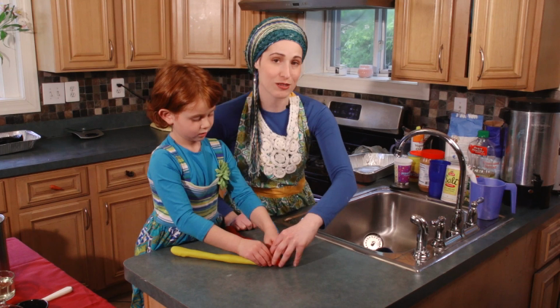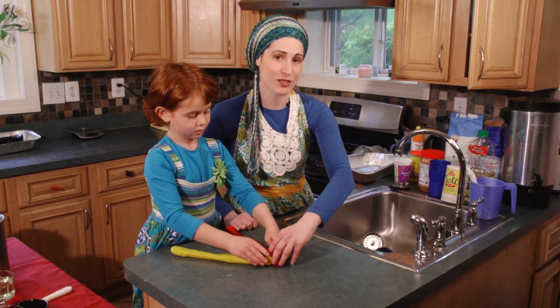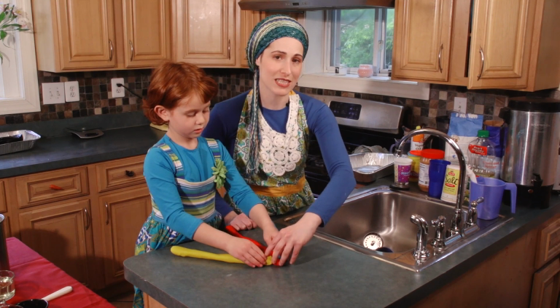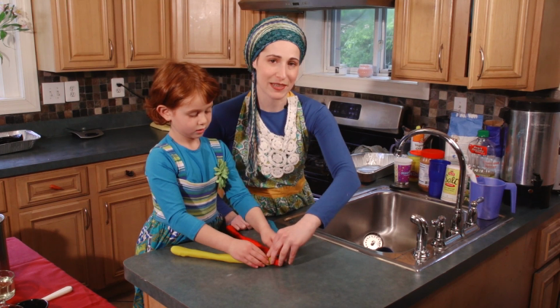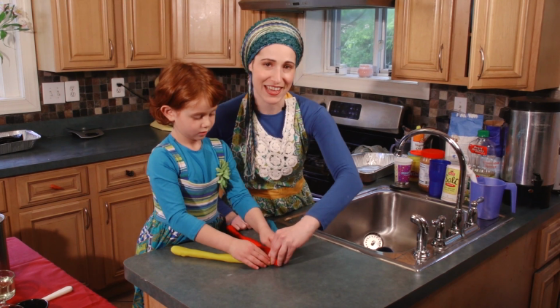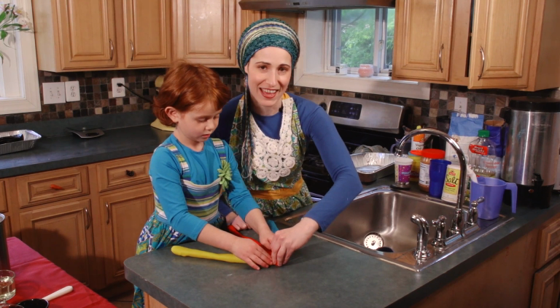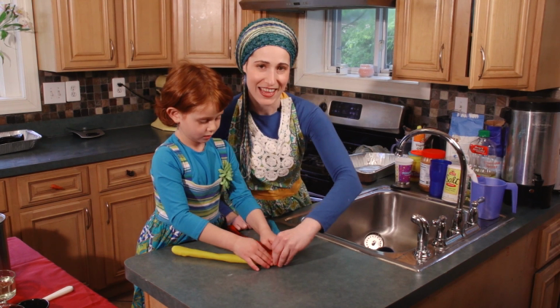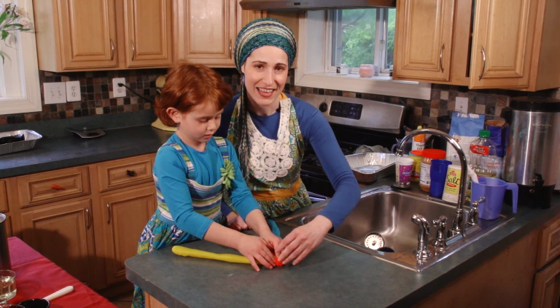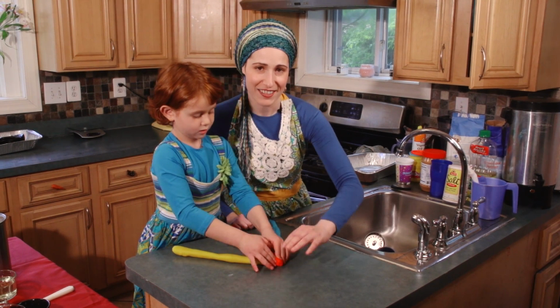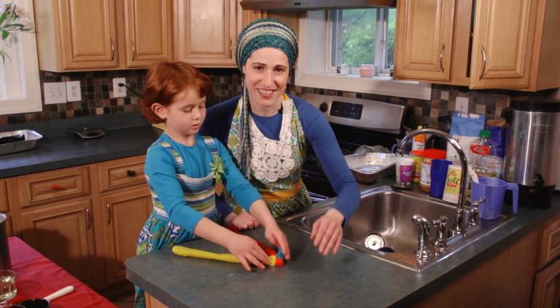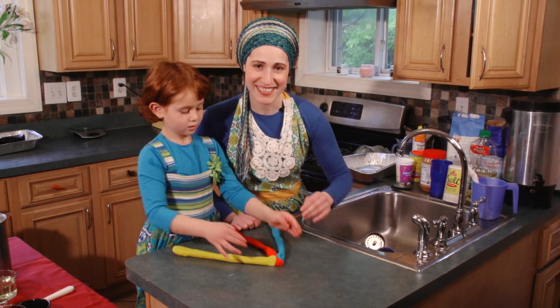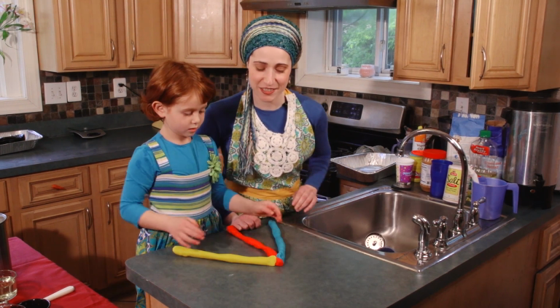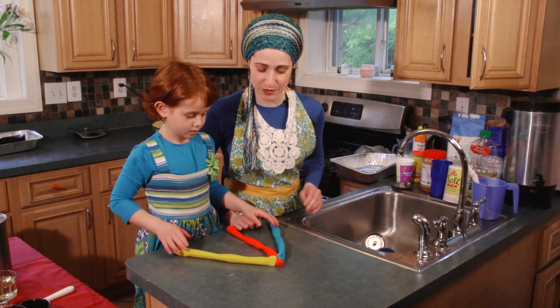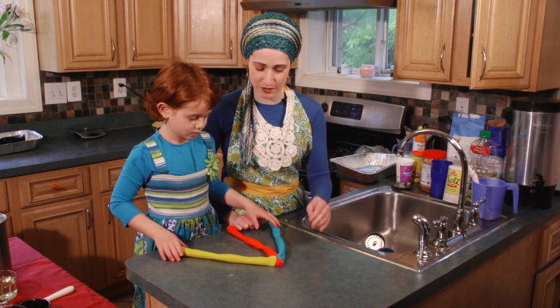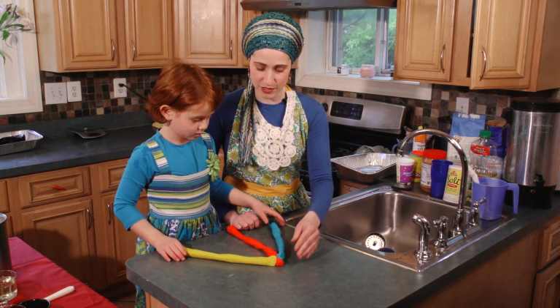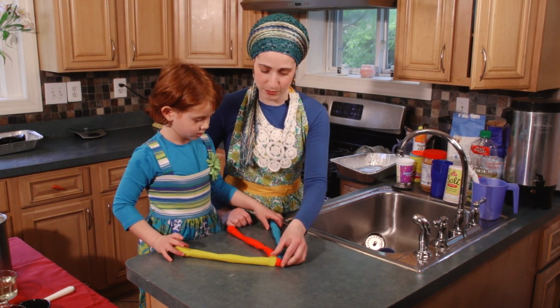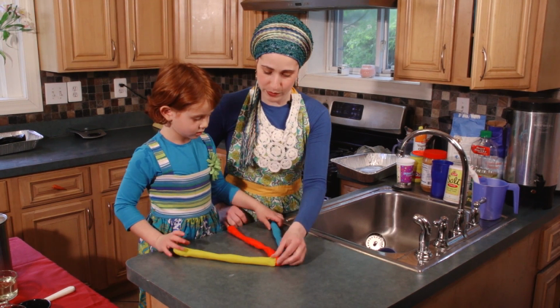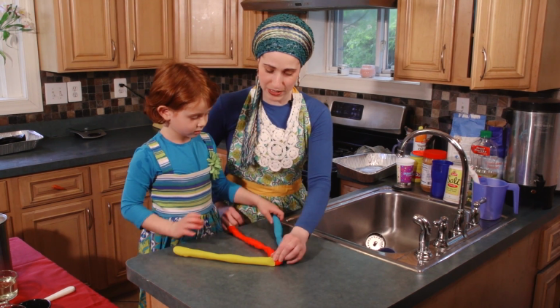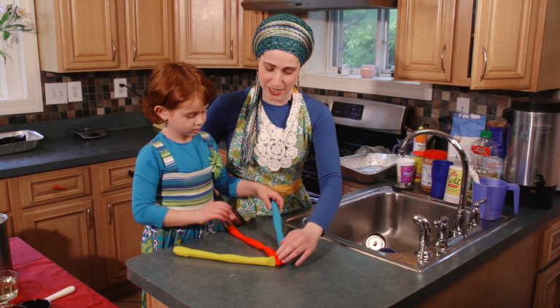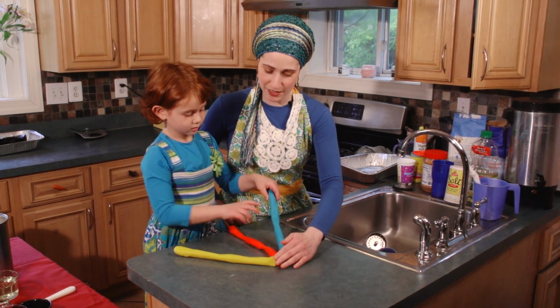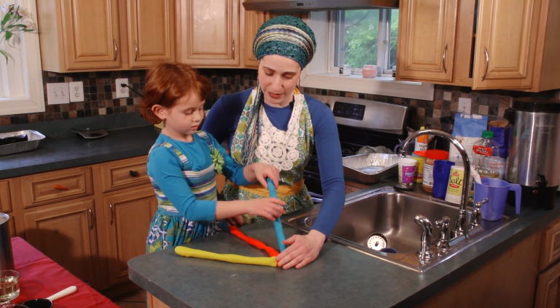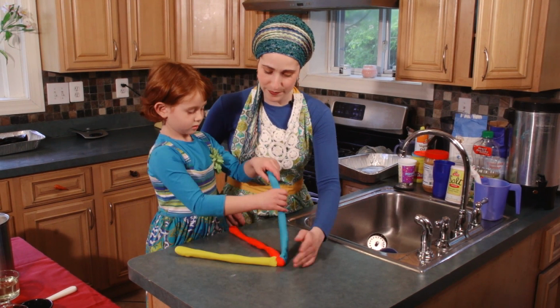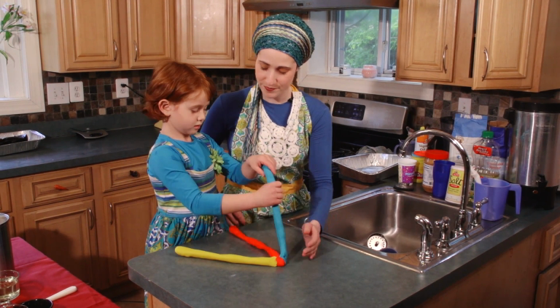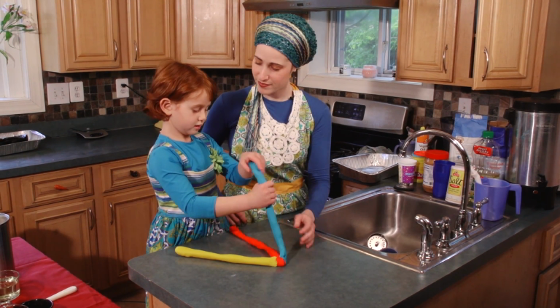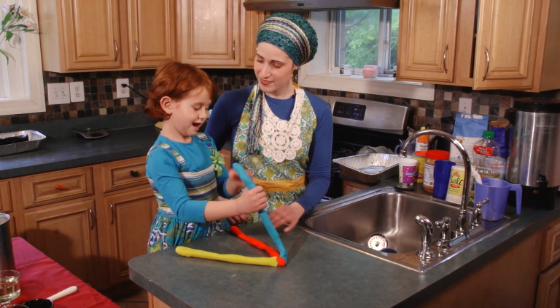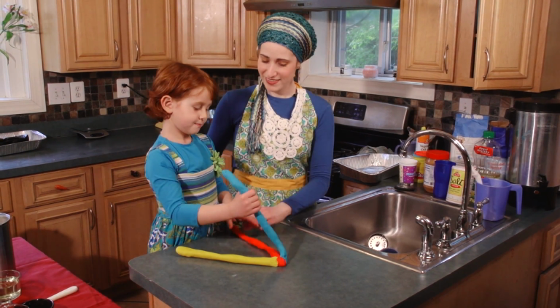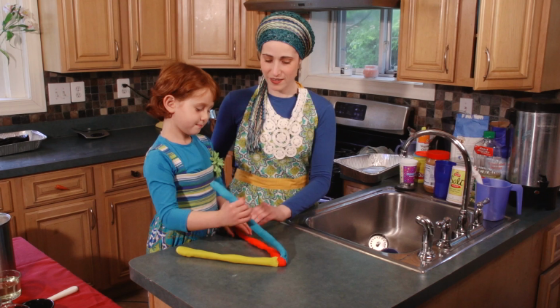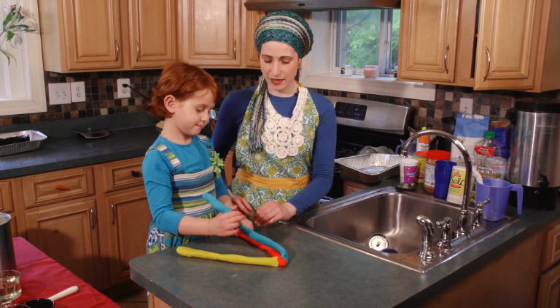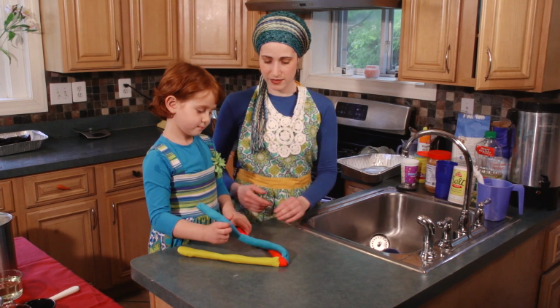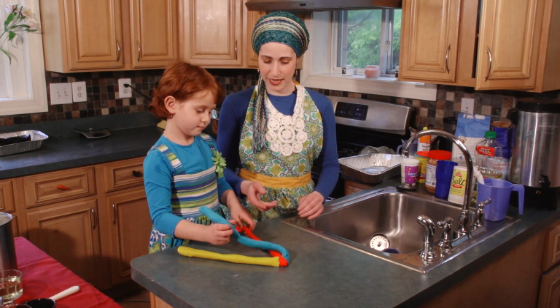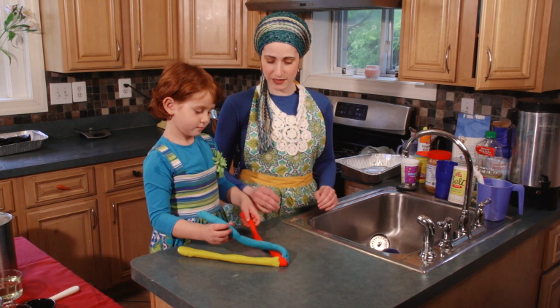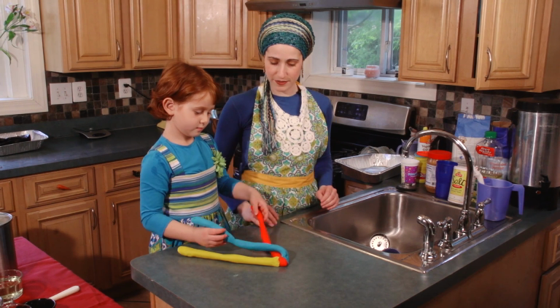You know what's so nice about that? Your kids can do it with you. Neshama, do you want to teach how to do it? Yeah. Okay, say out loud.